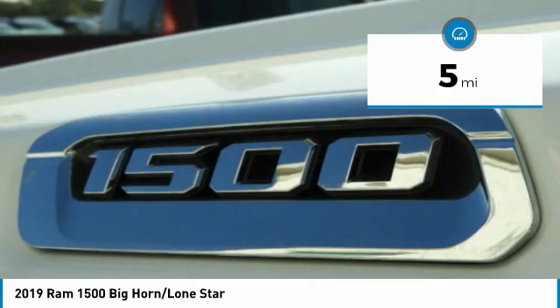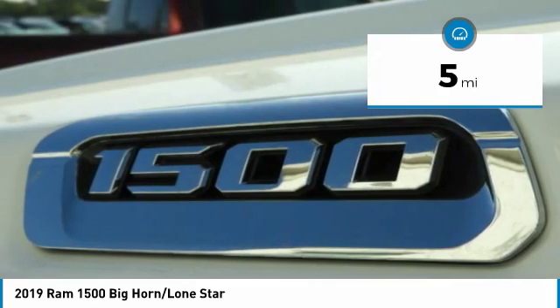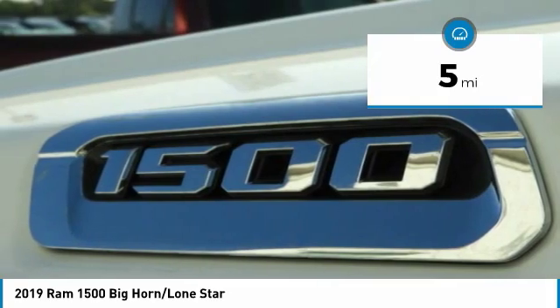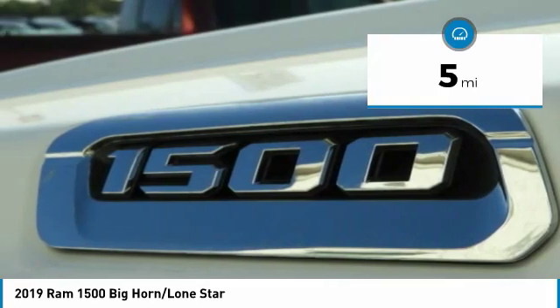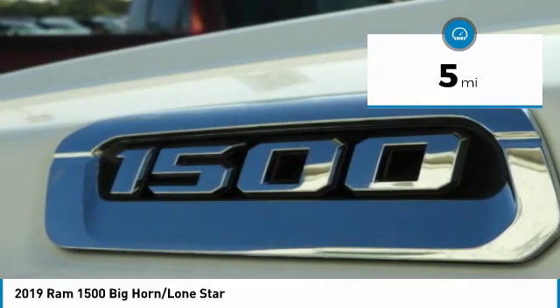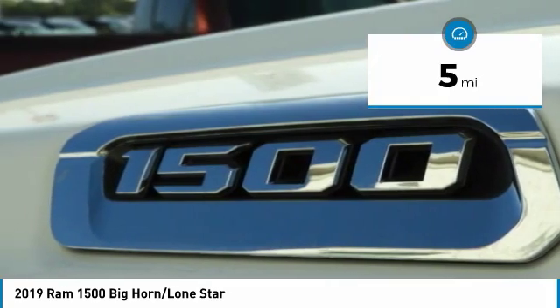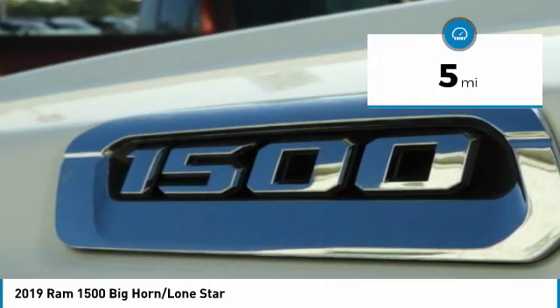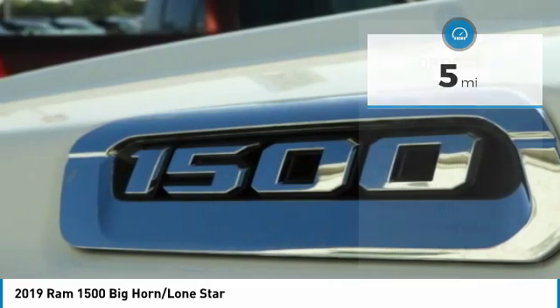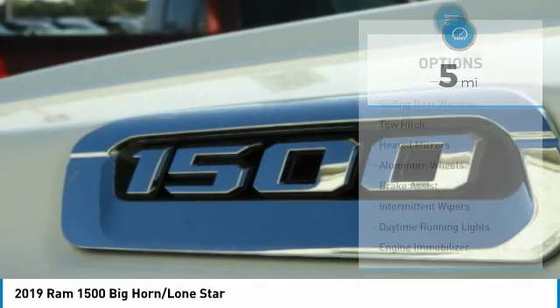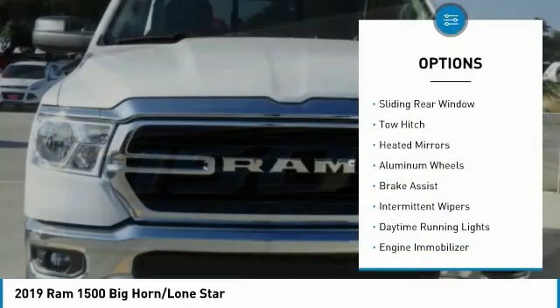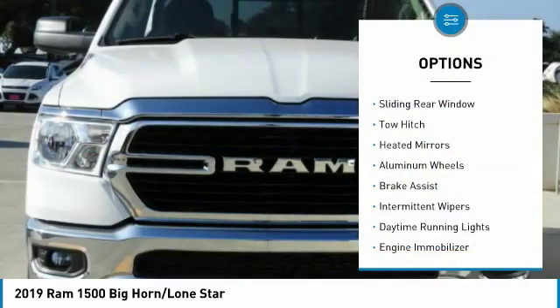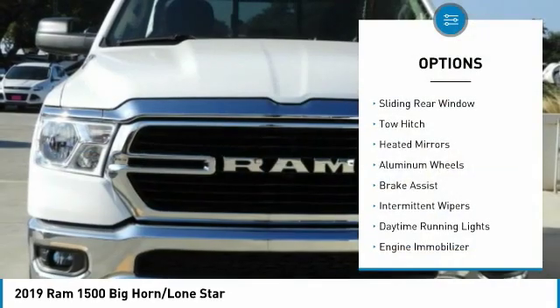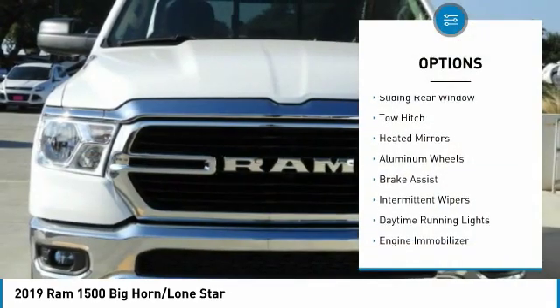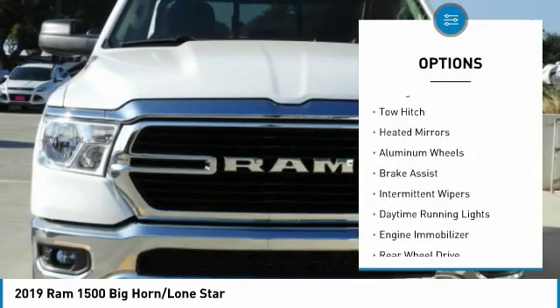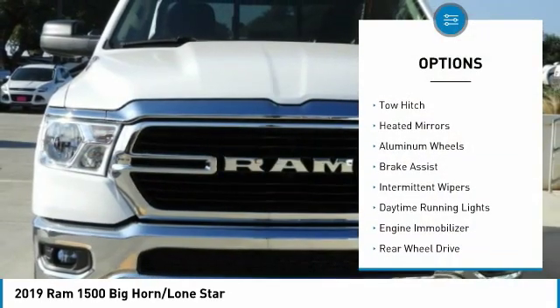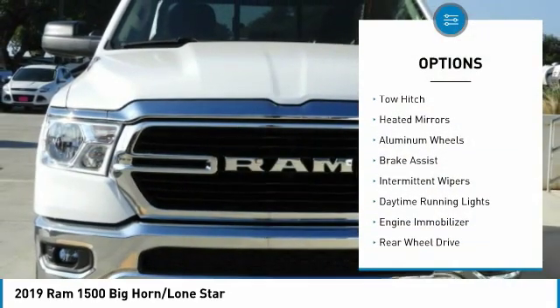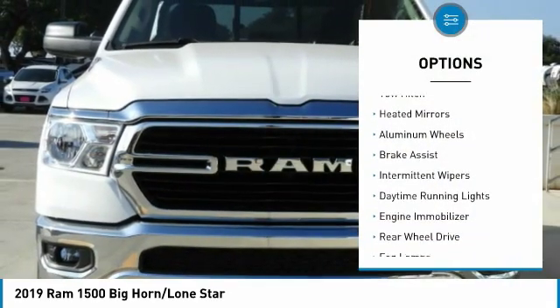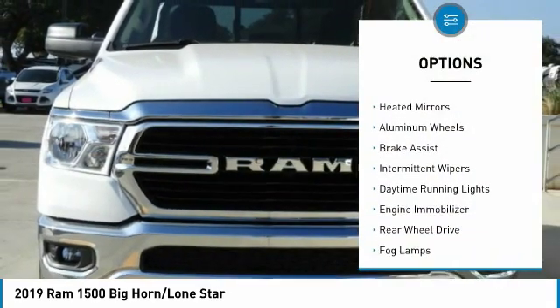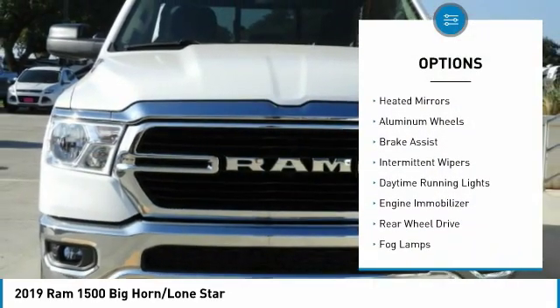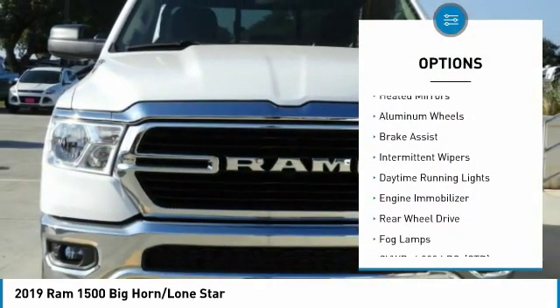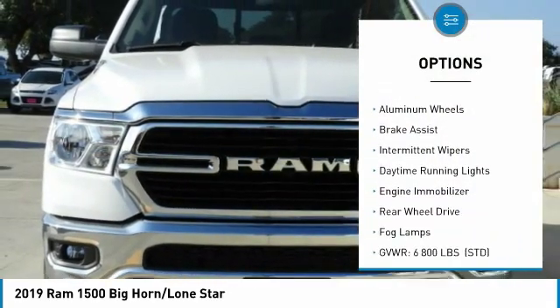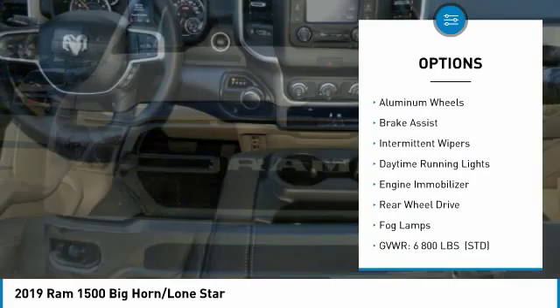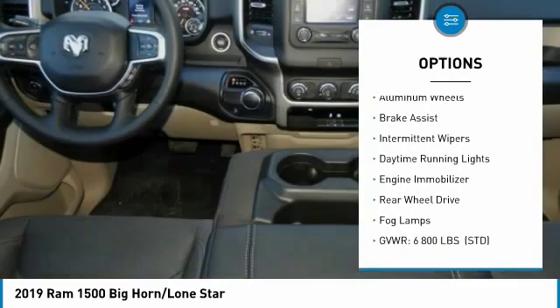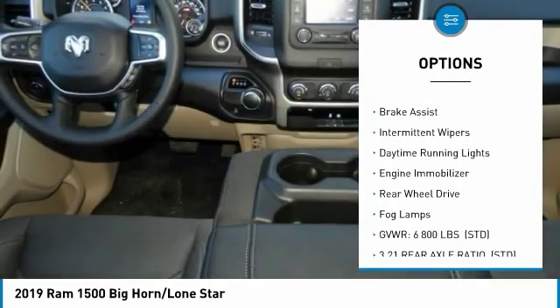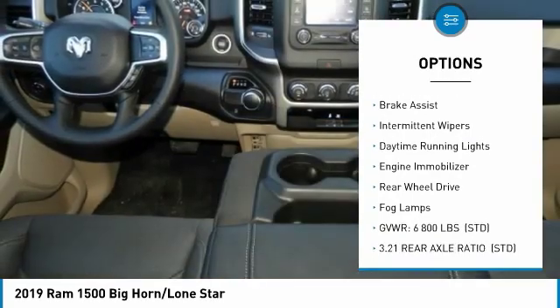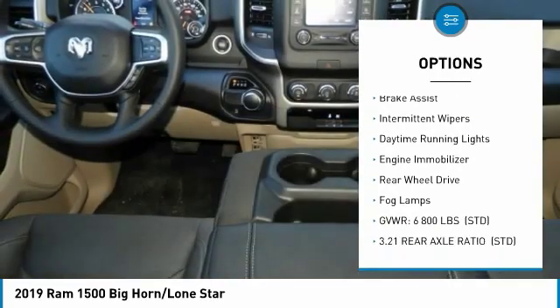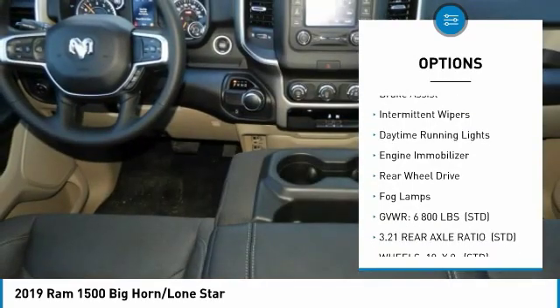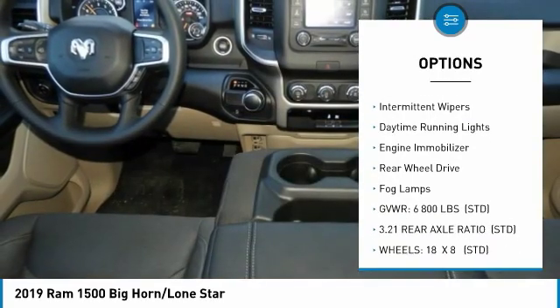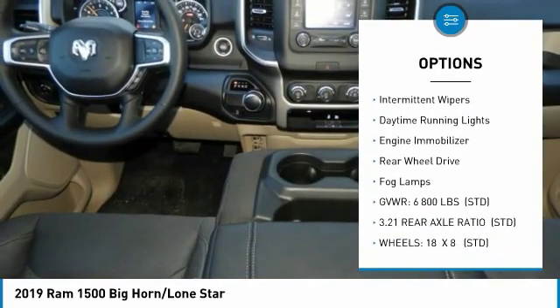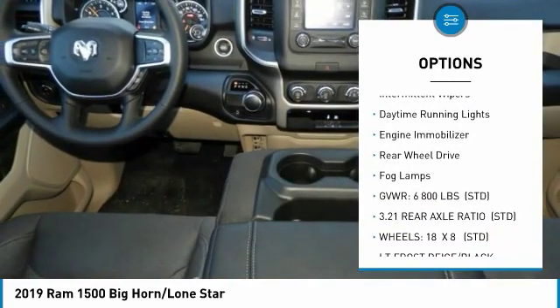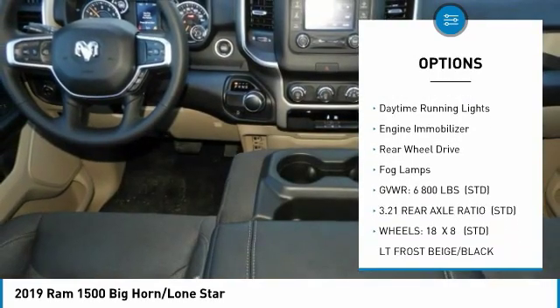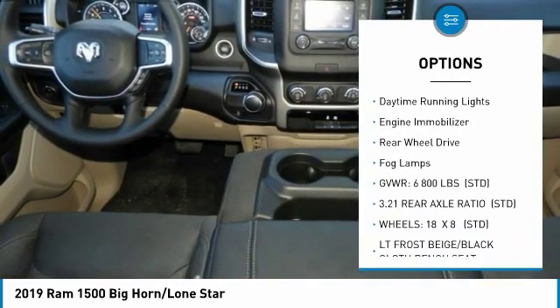Here are some of this vehicle's great options: sliding rear window, tow hitch, heated mirrors, aluminum wheels, and brake assist.